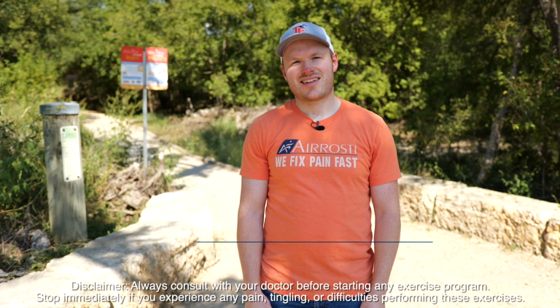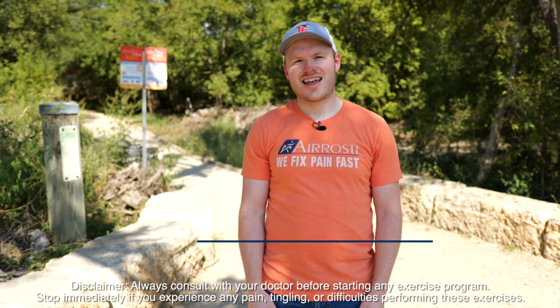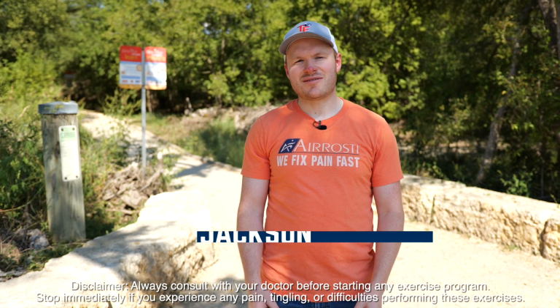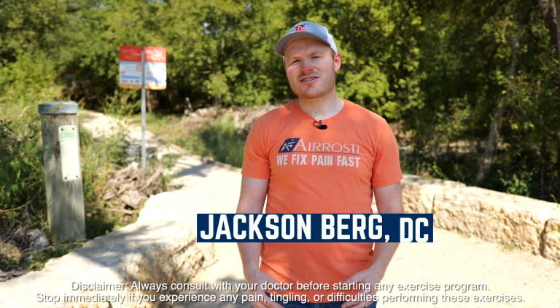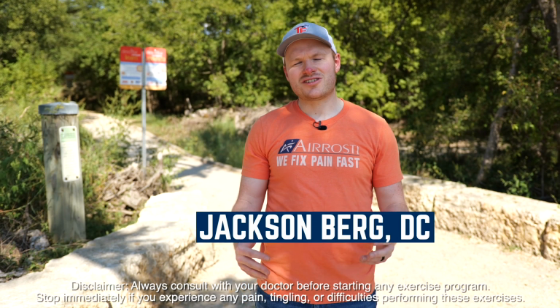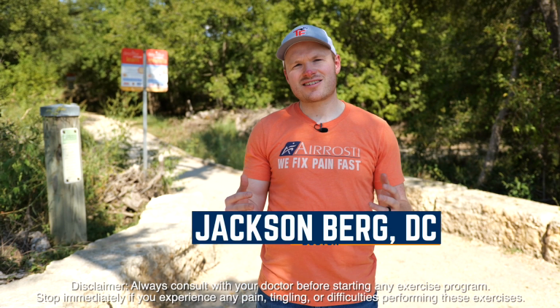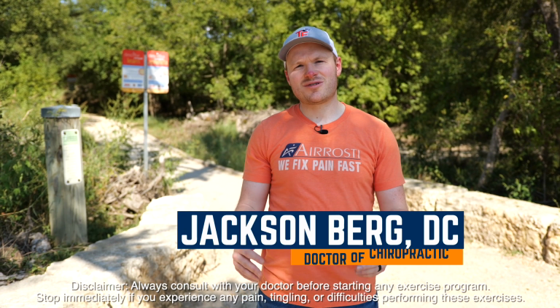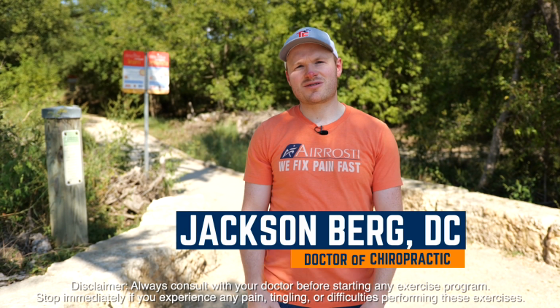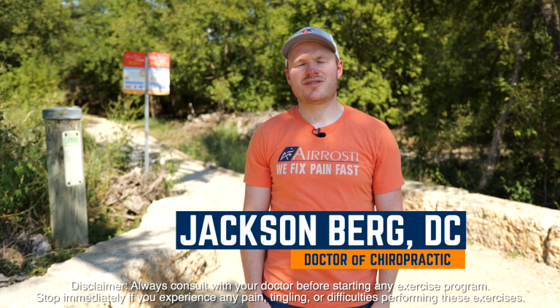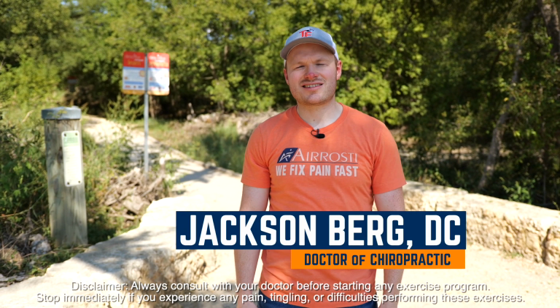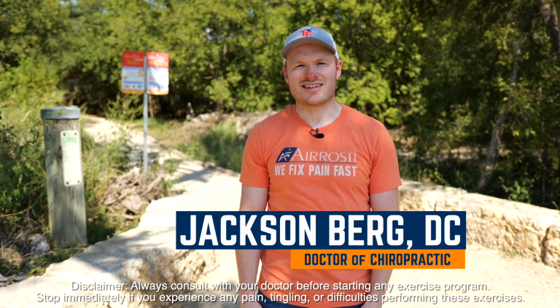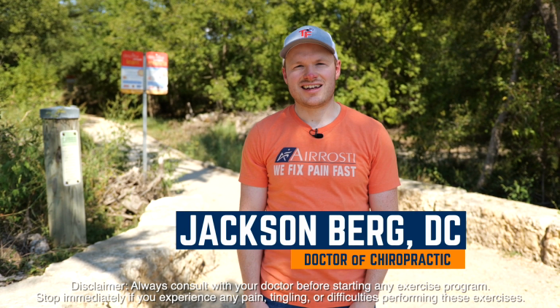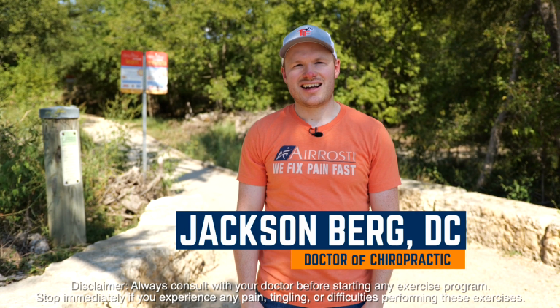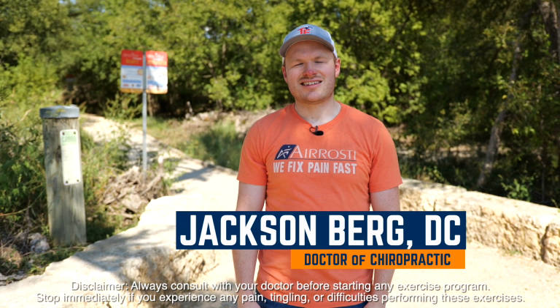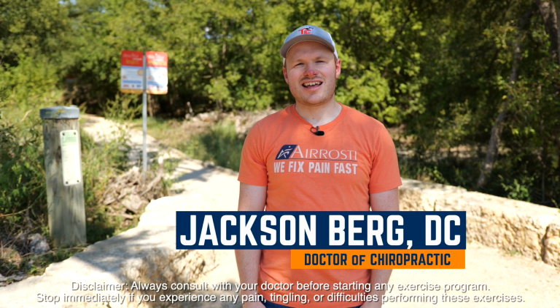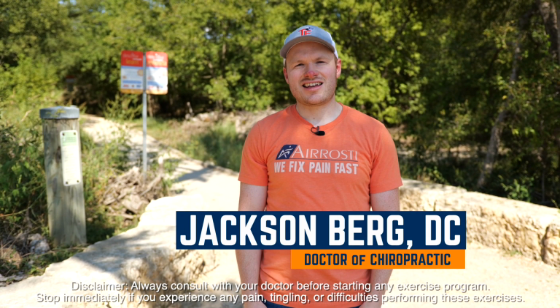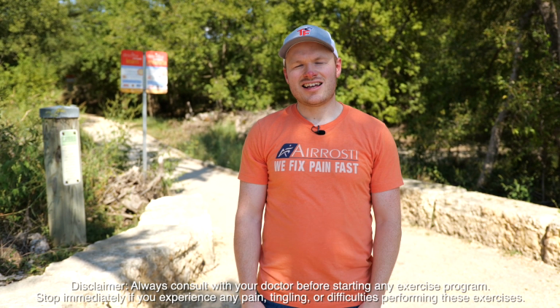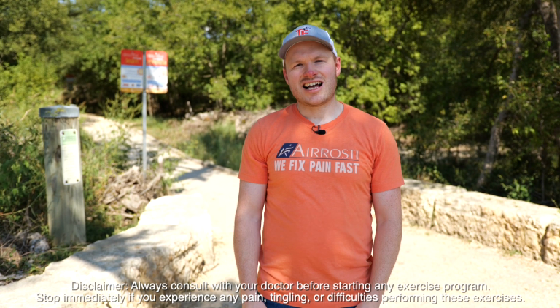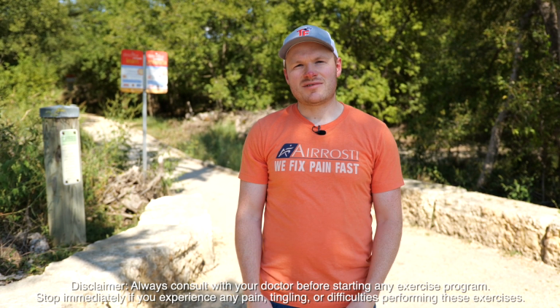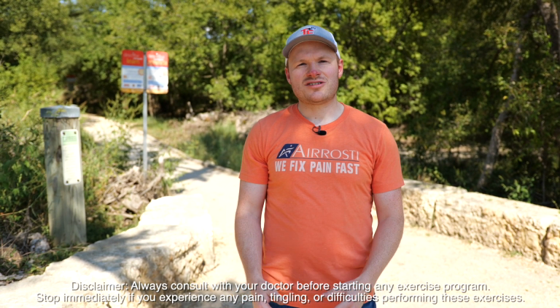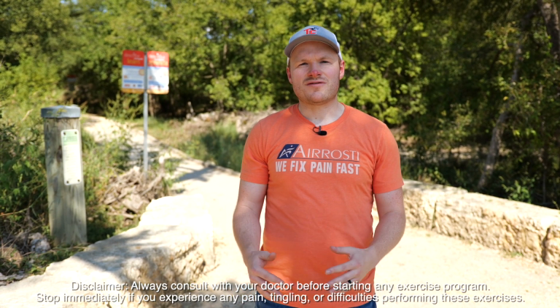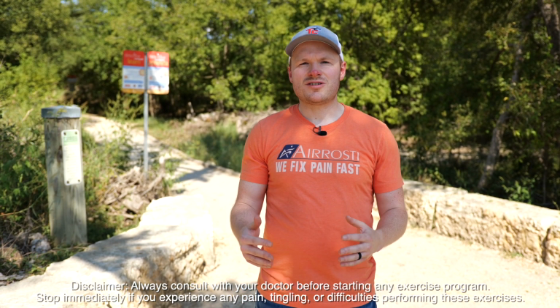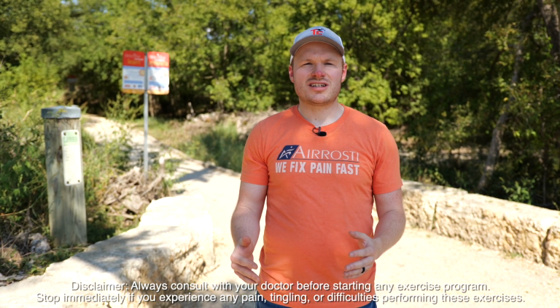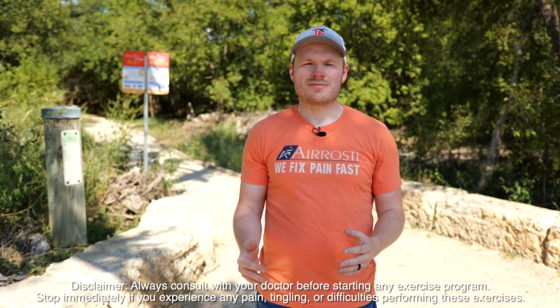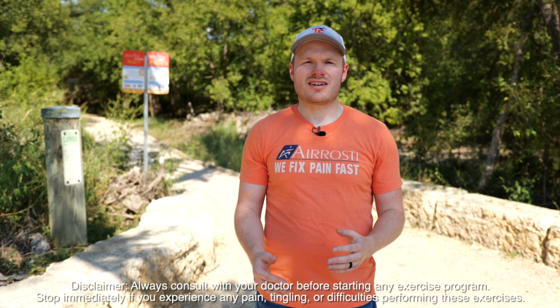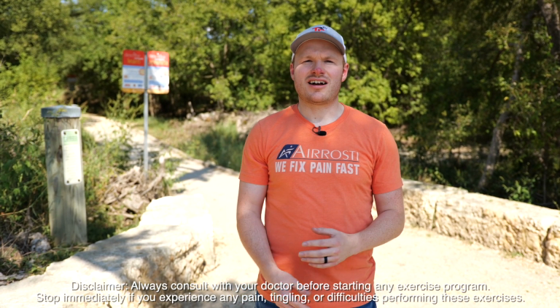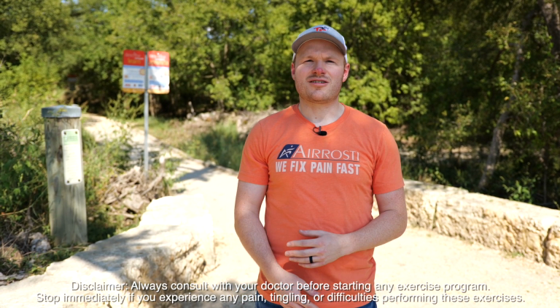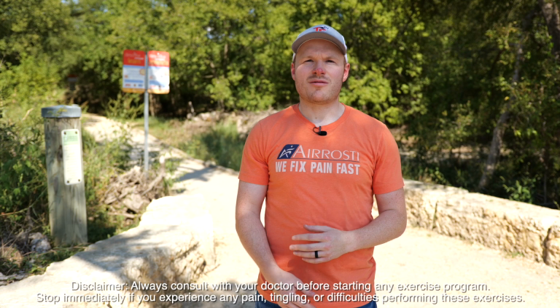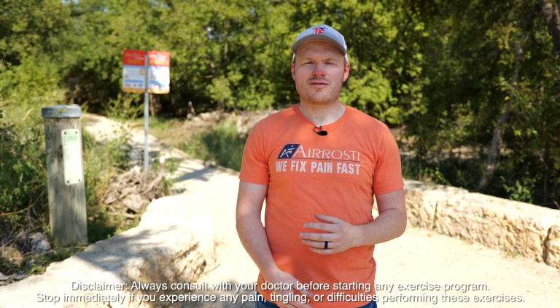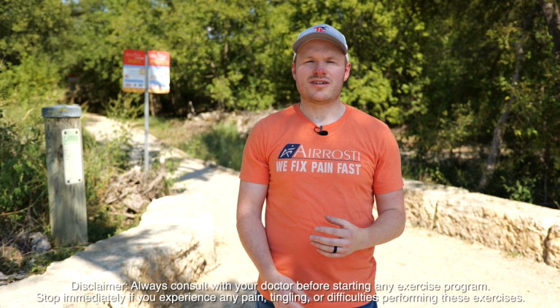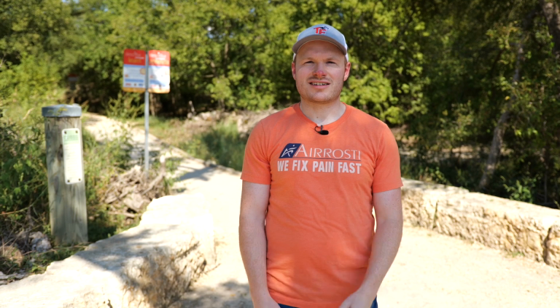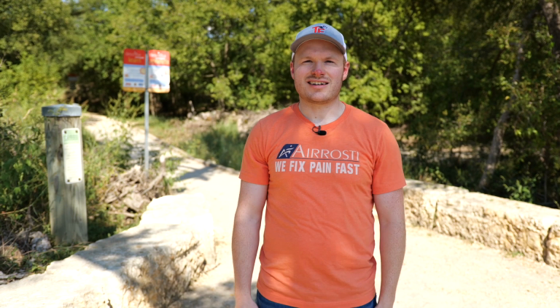Hey, I'm Dr. Jacksonberg with the Rosti. Today, I'm going to teach you a few tips on how you can warm up before your next hike.